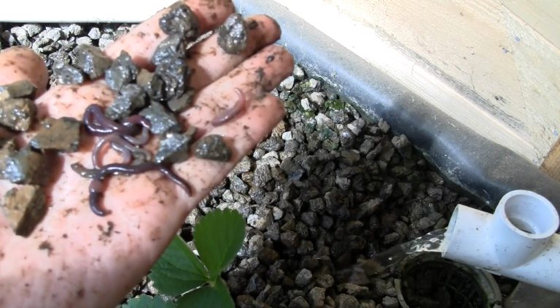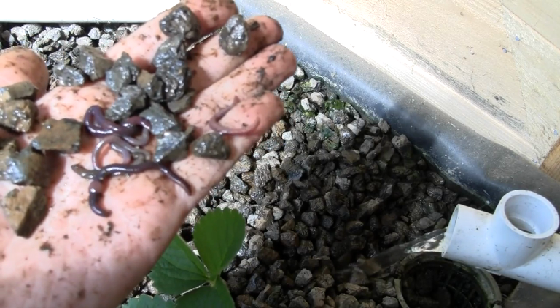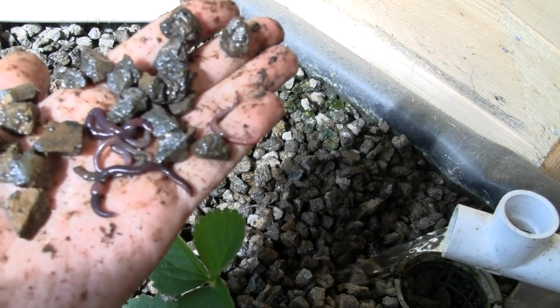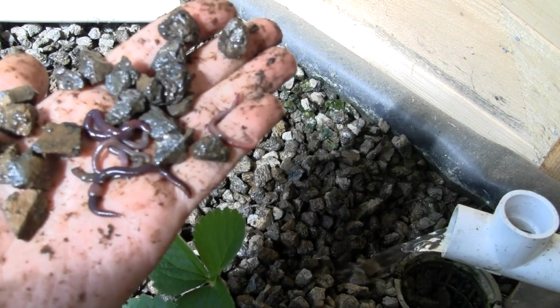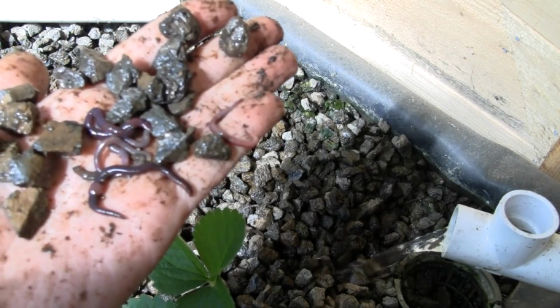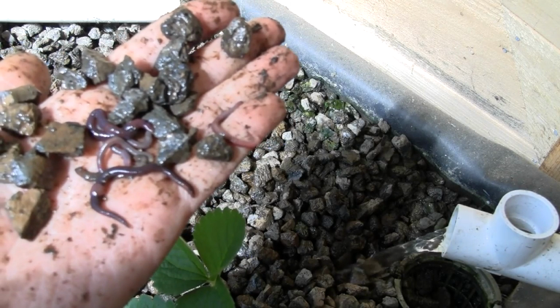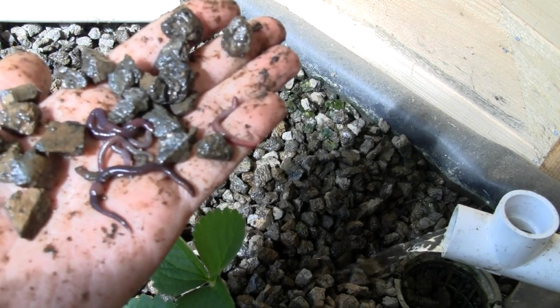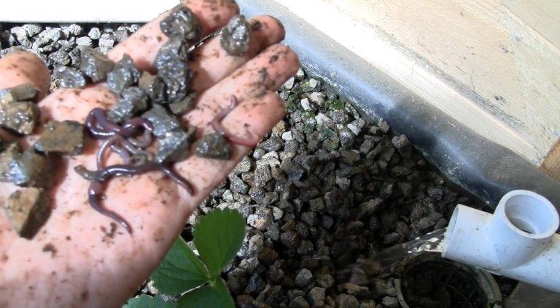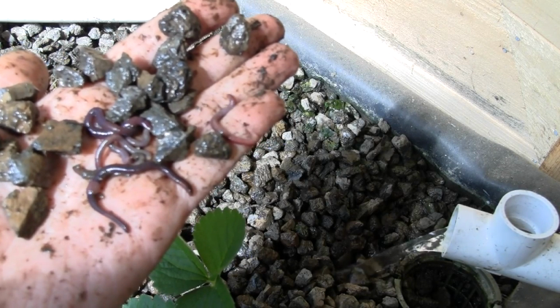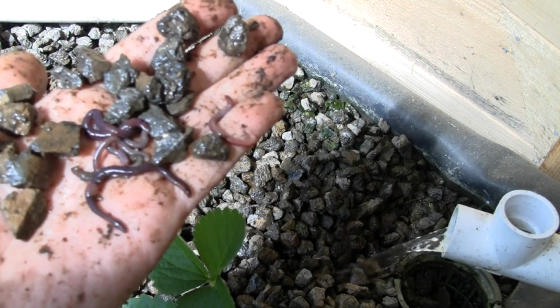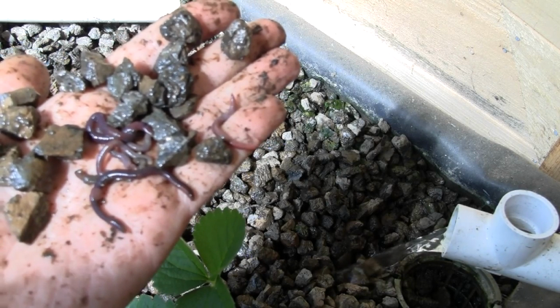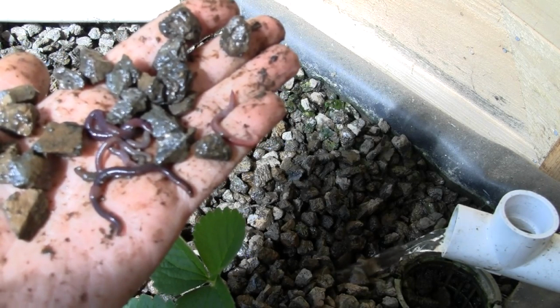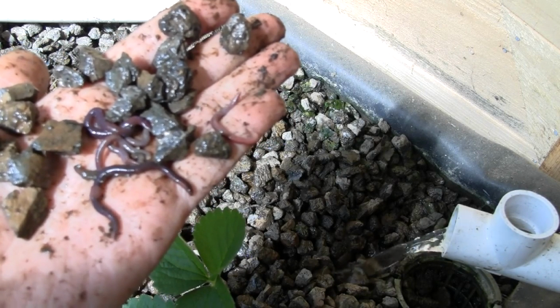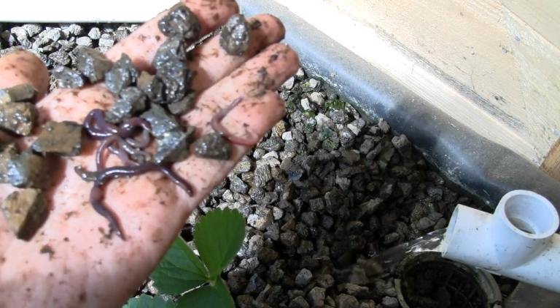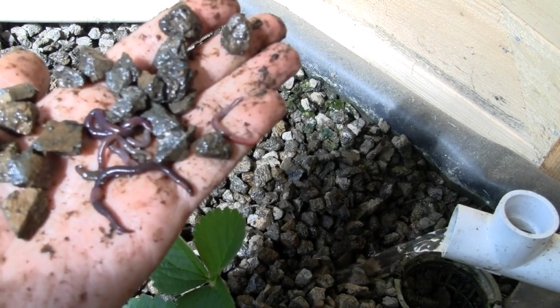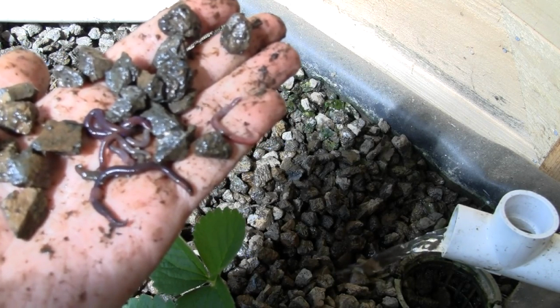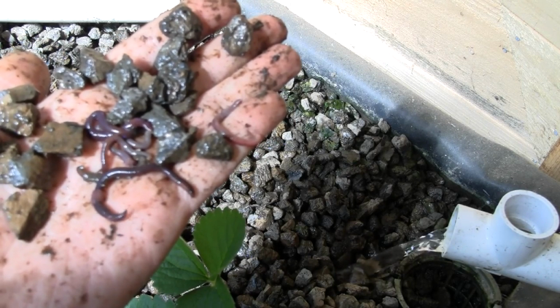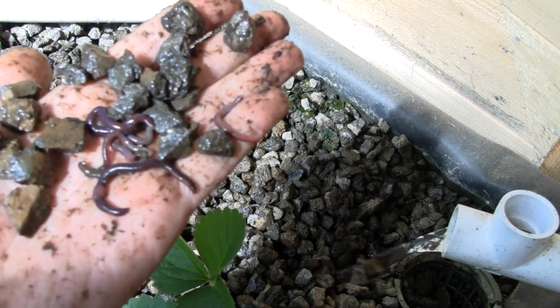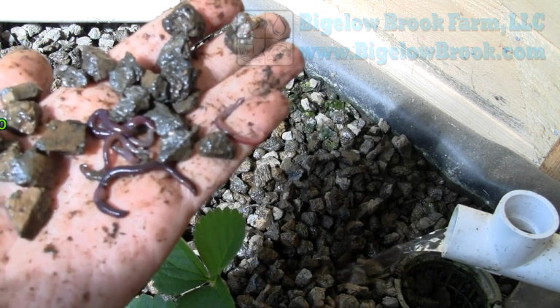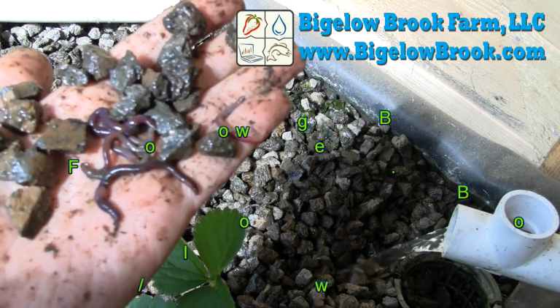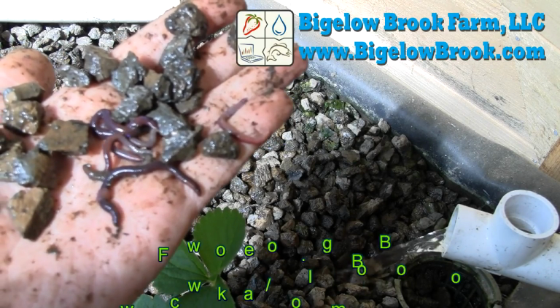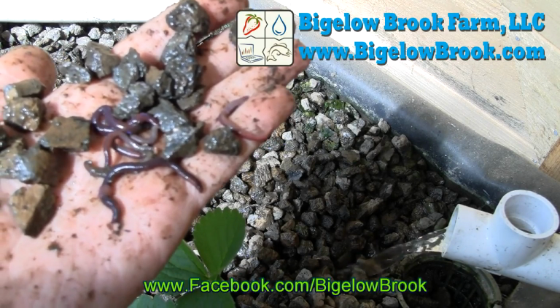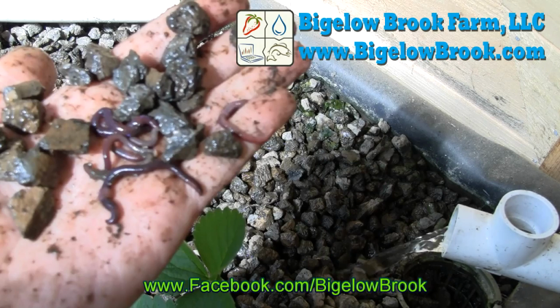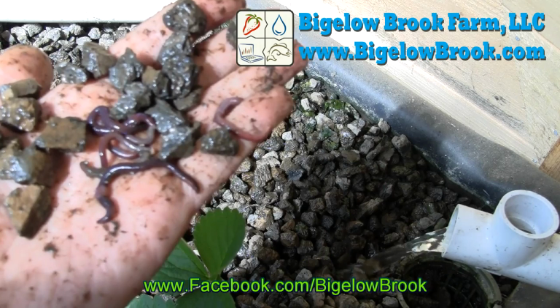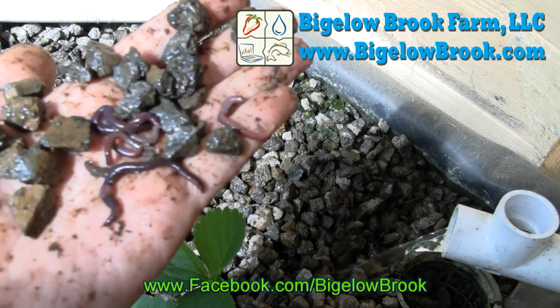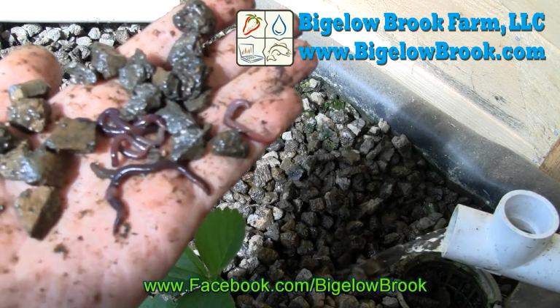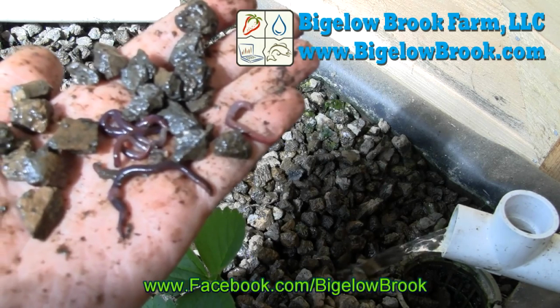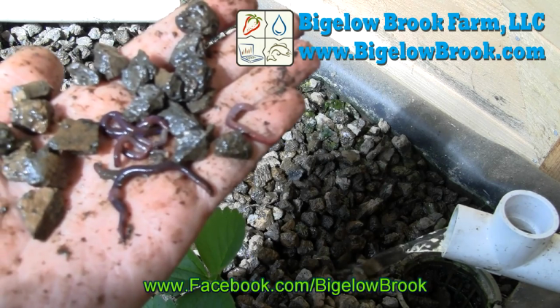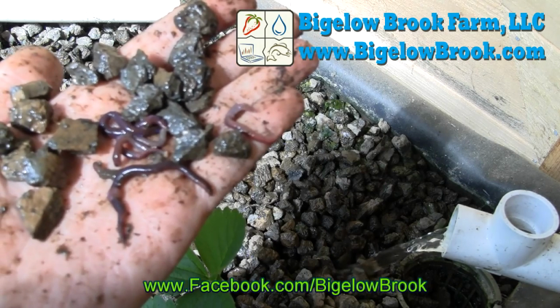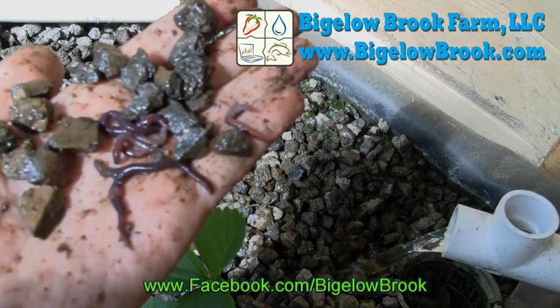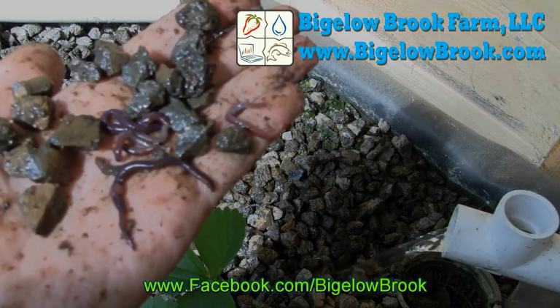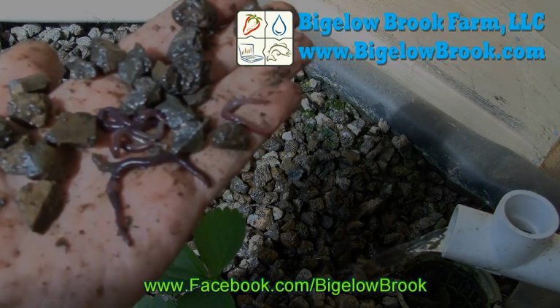That's it, a short and sweet video on how to kill most soil-borne insects. Thanks for watching, and we'll see you soon.